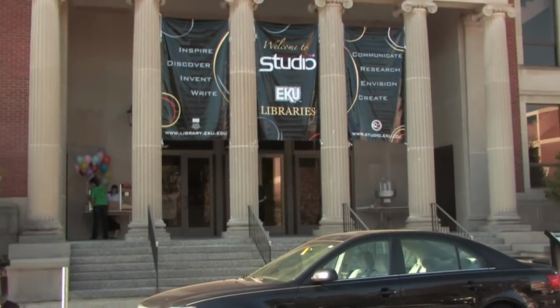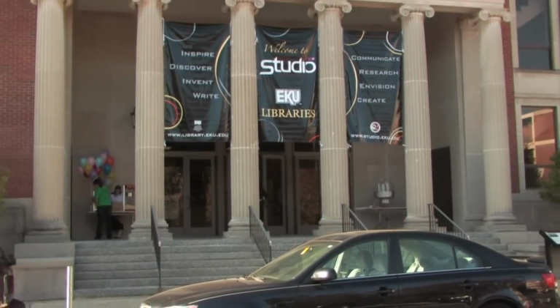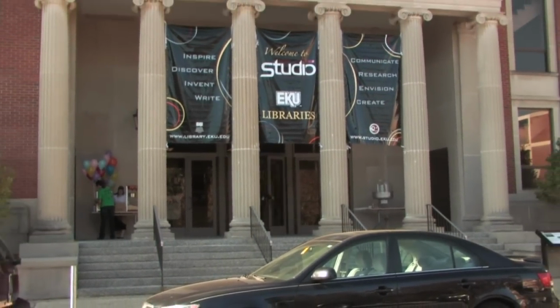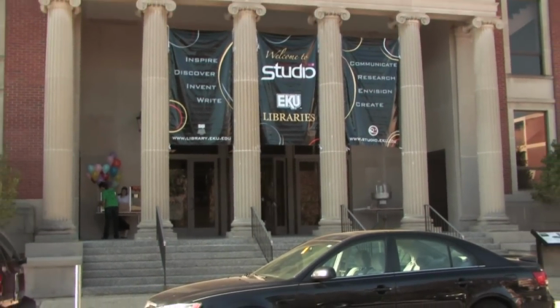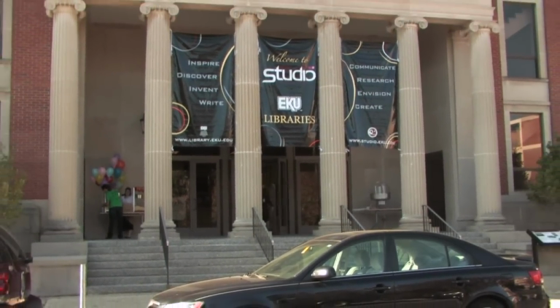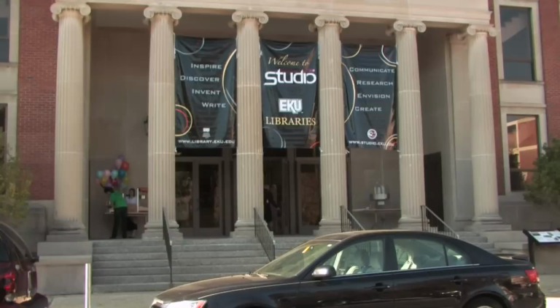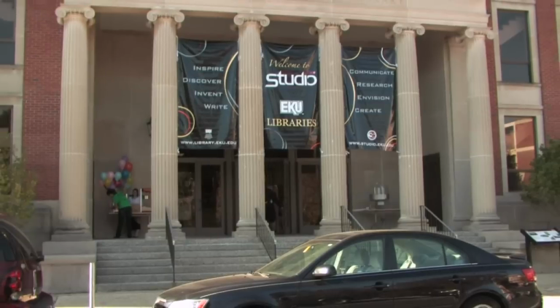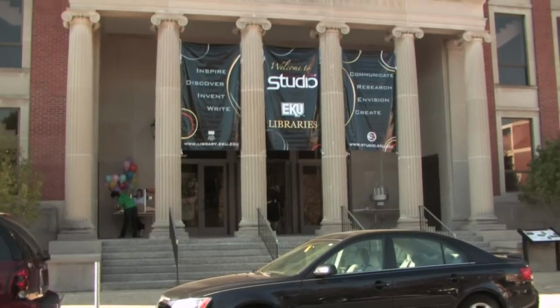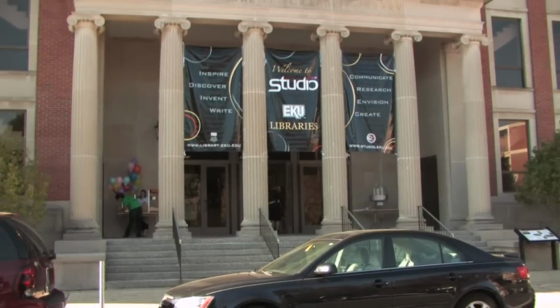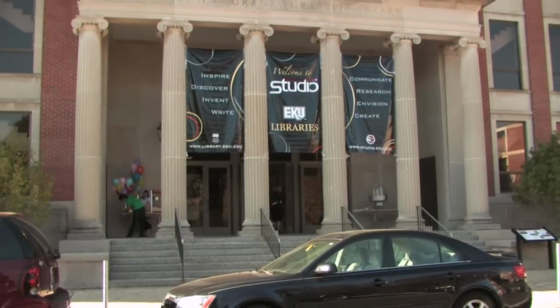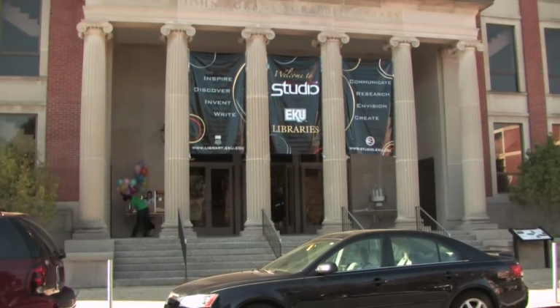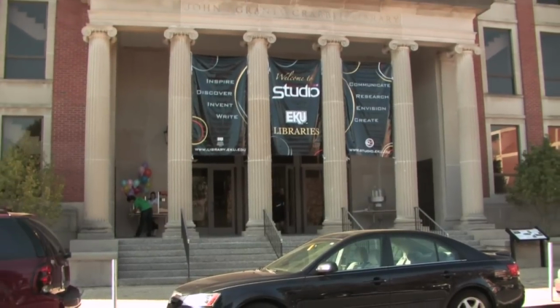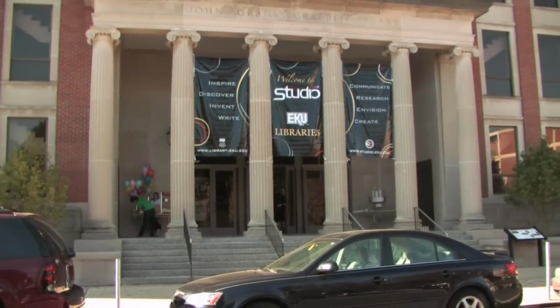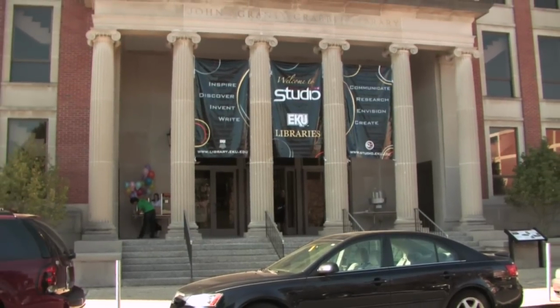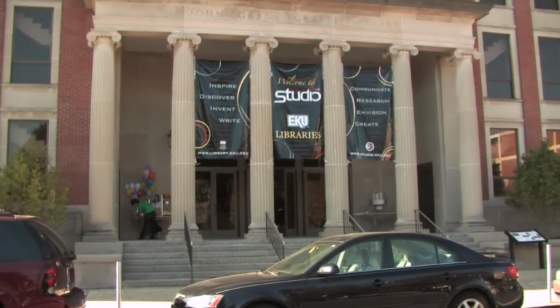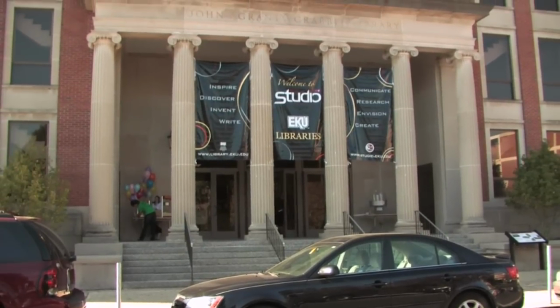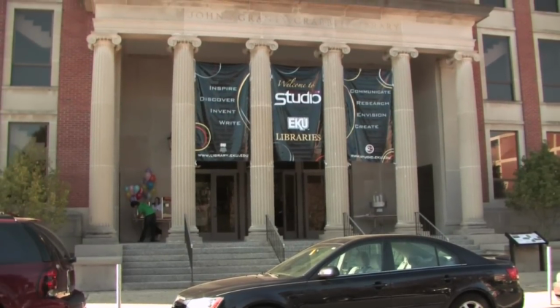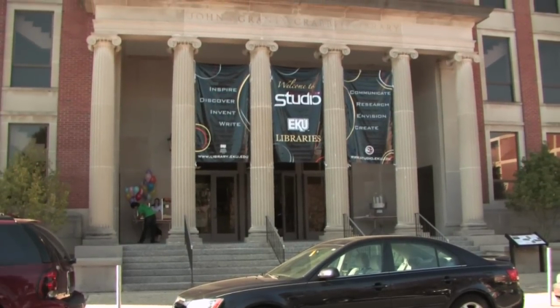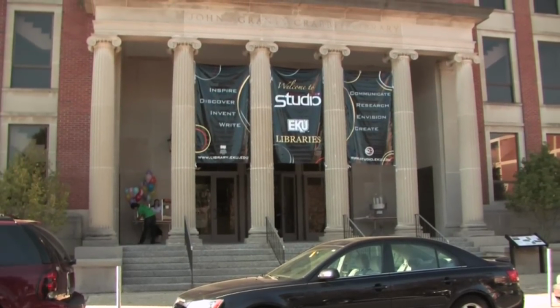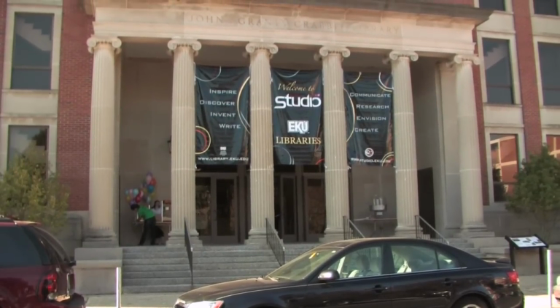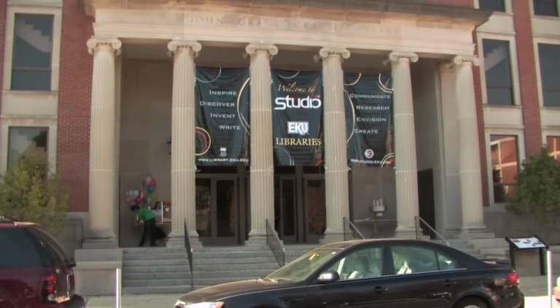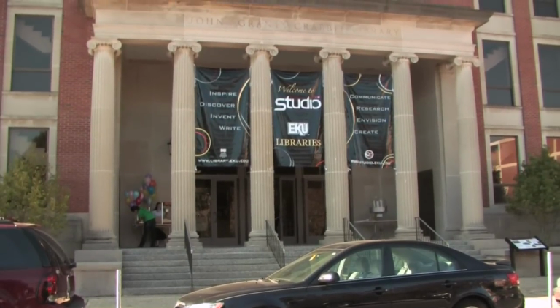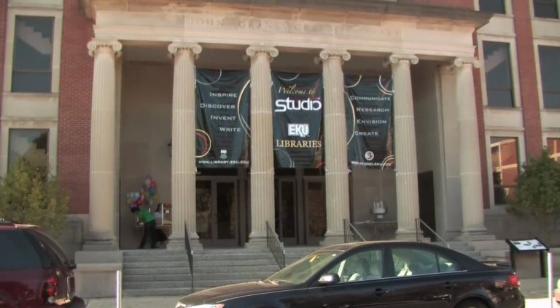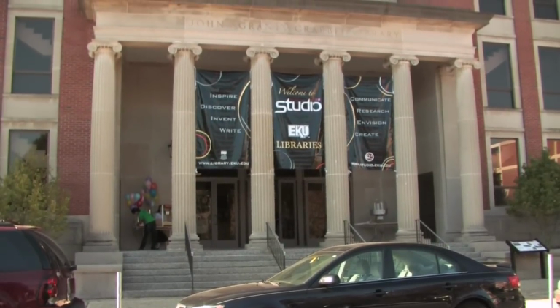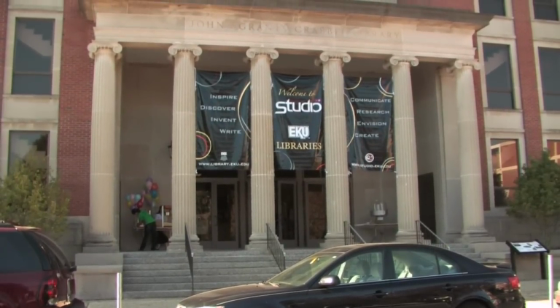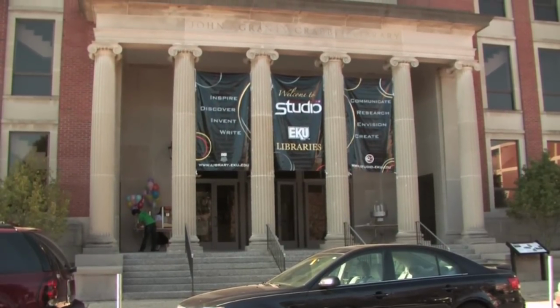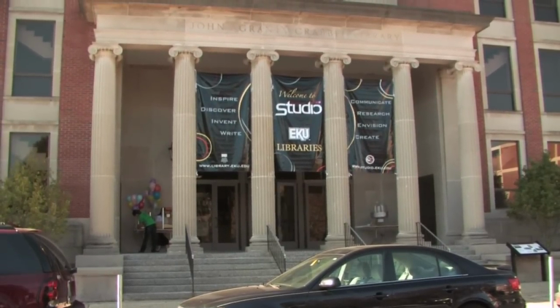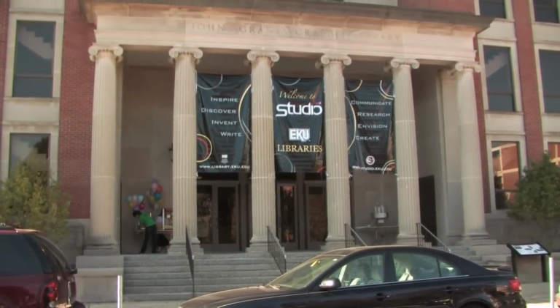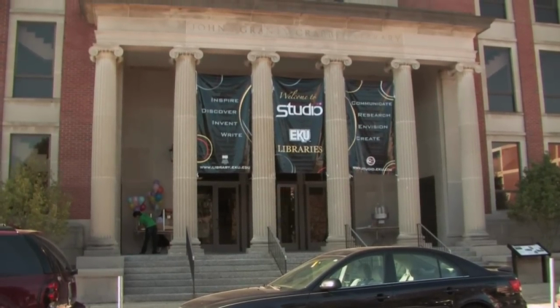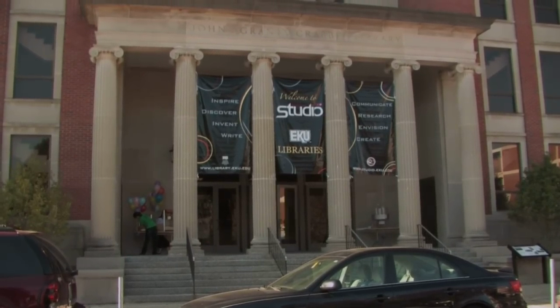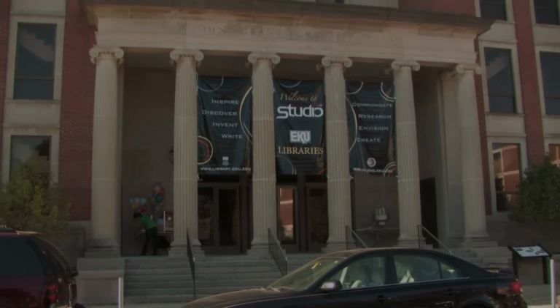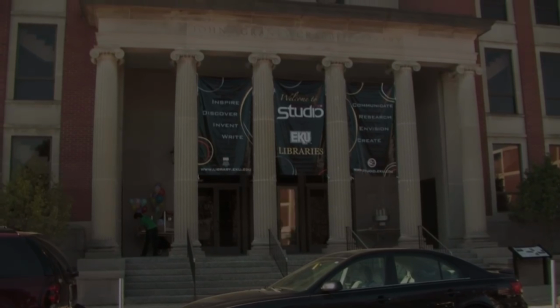We want EKU students to be leaders. We want EKU students to be learners.